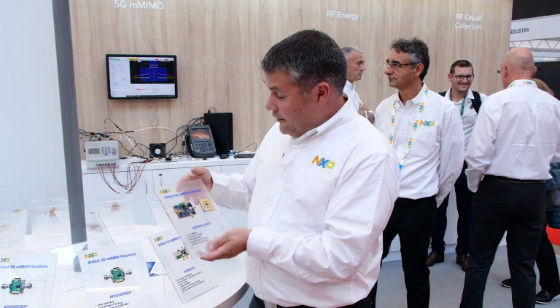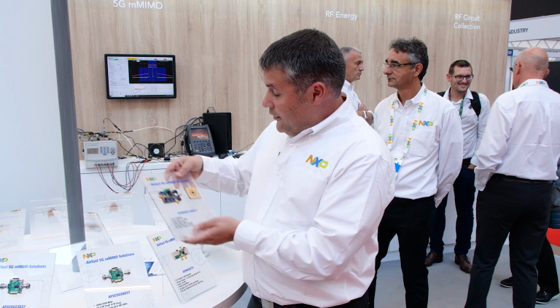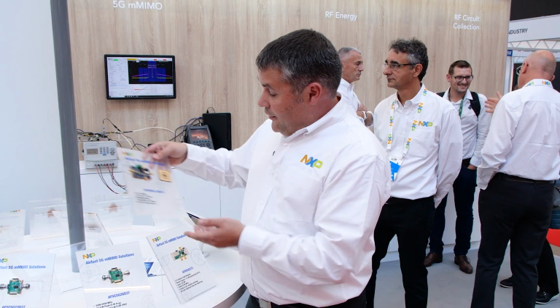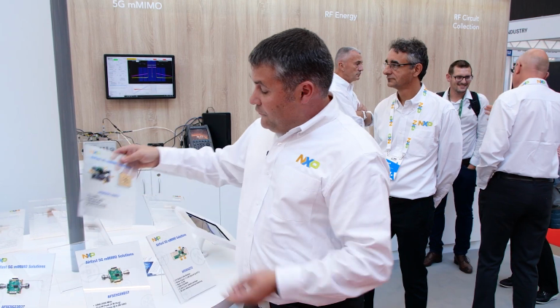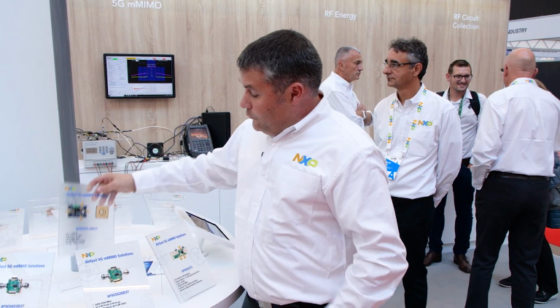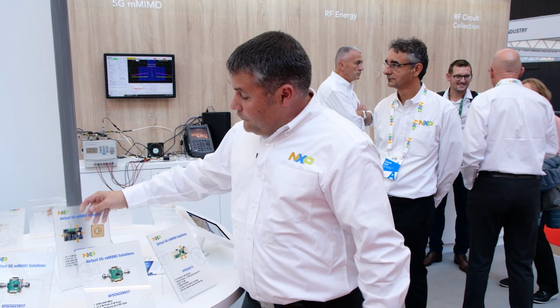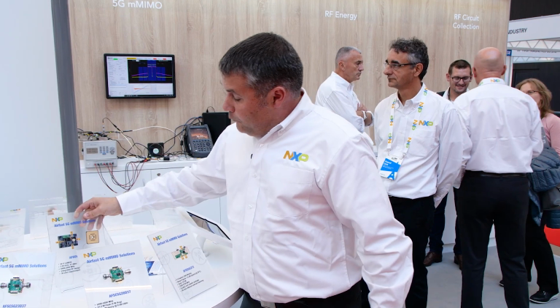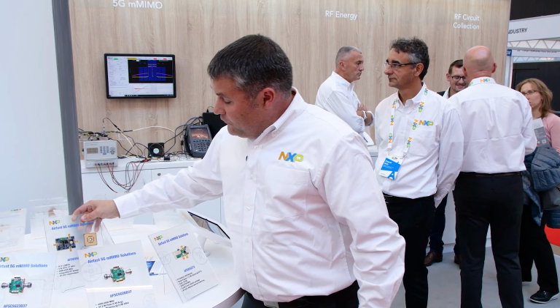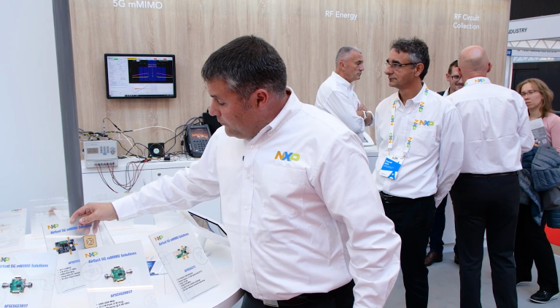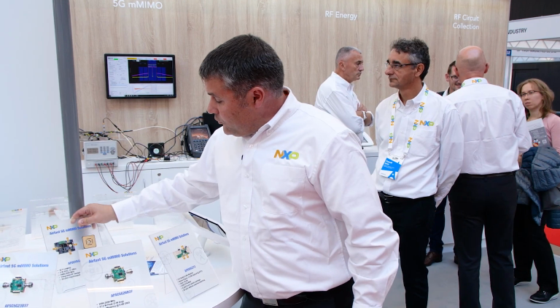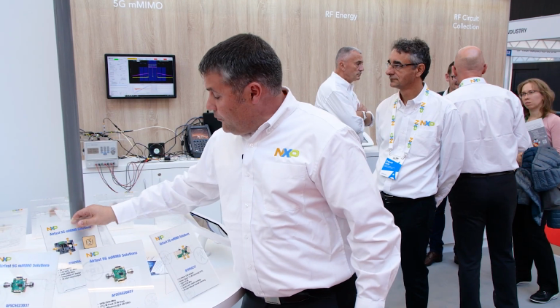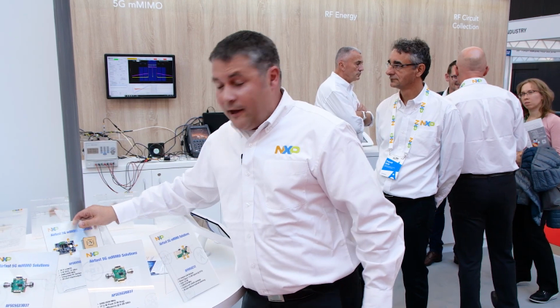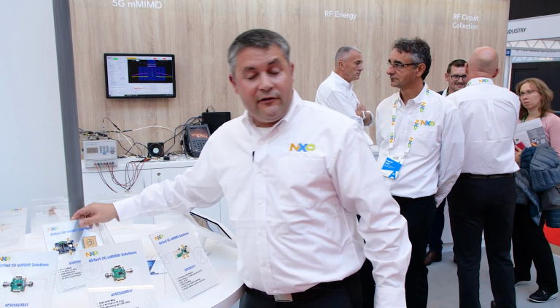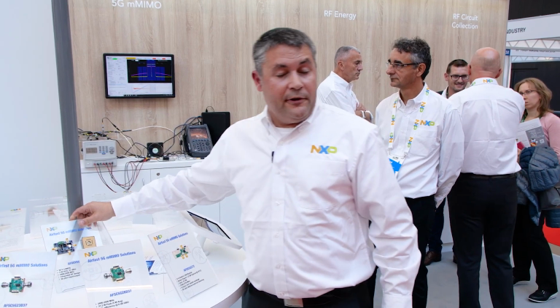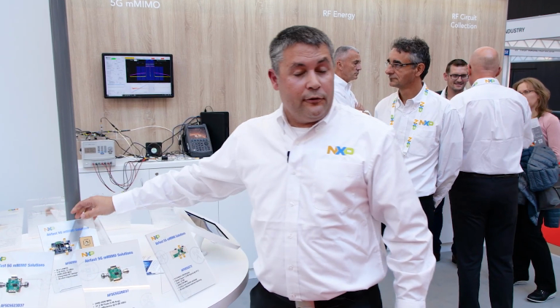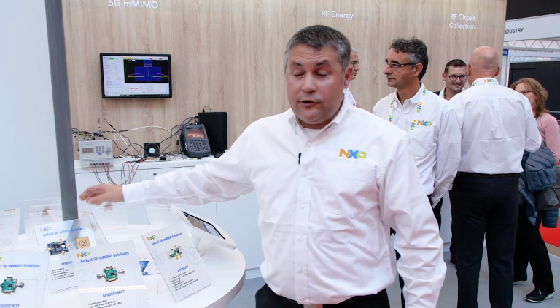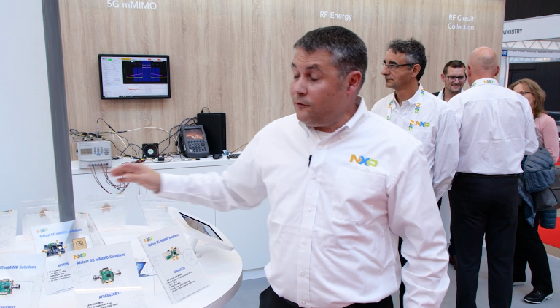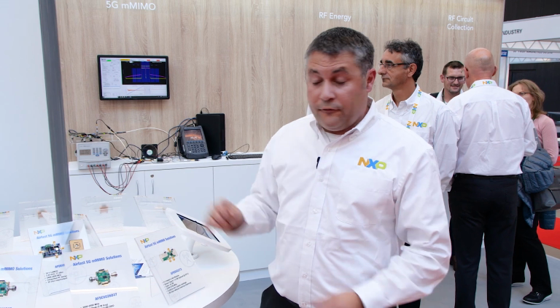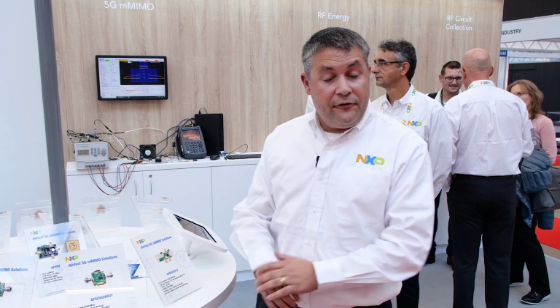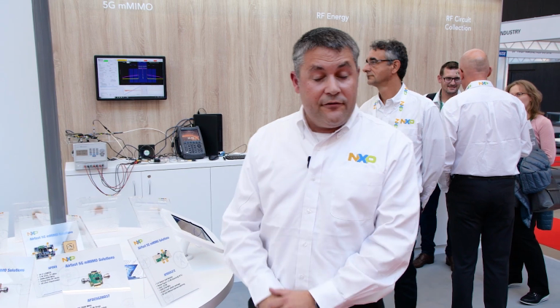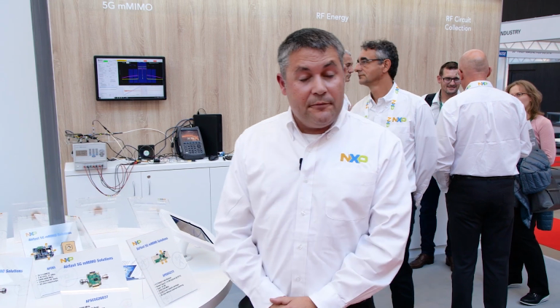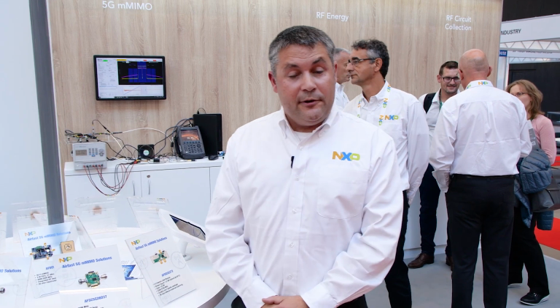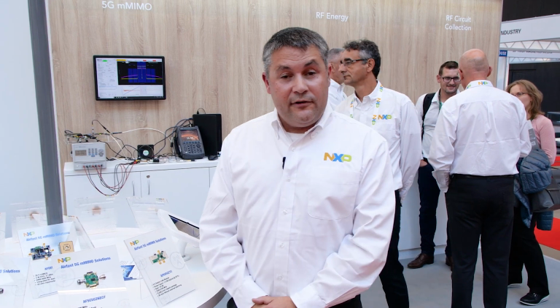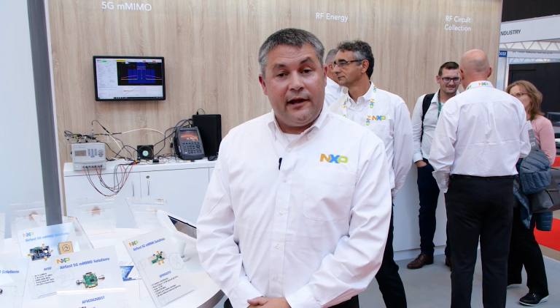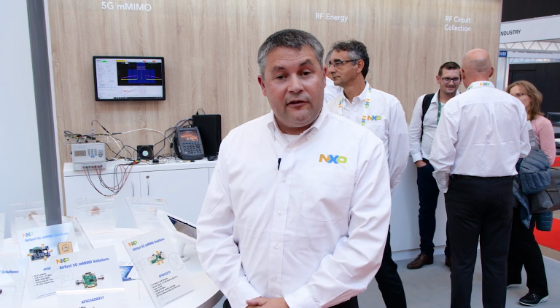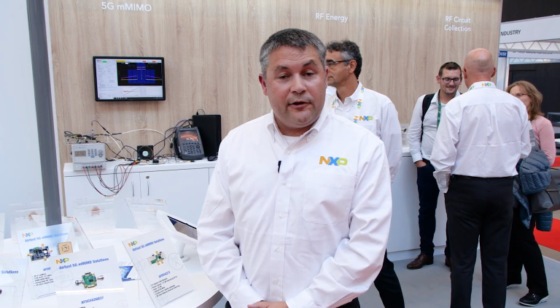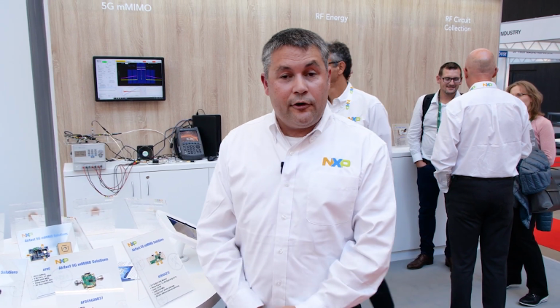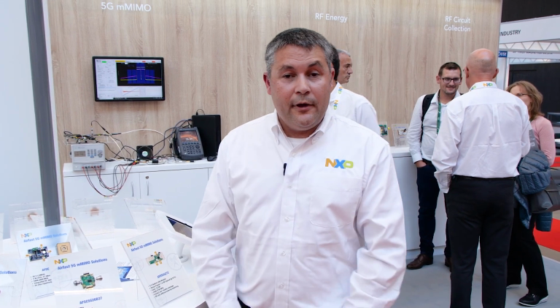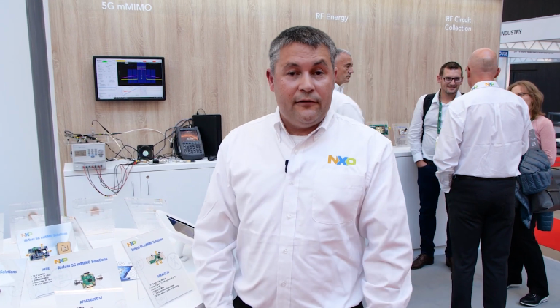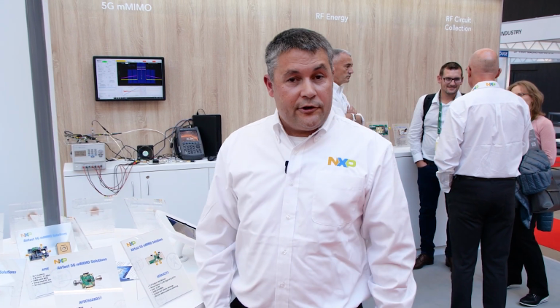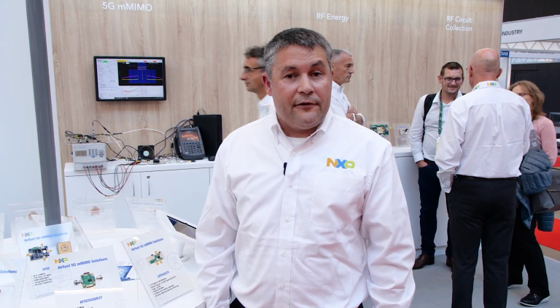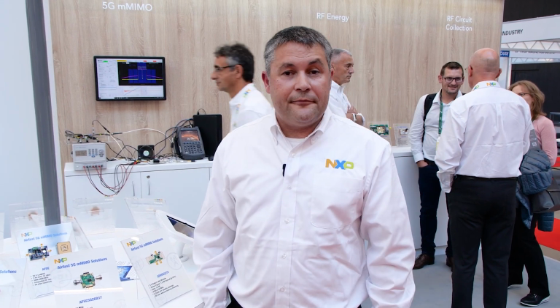If you want more information about NXP solutions for 5G, please visit nxp.com/rf.